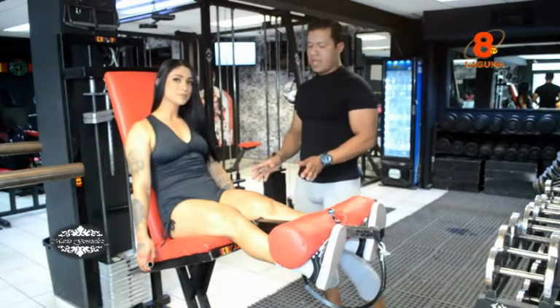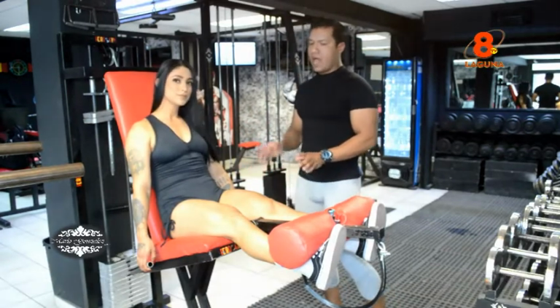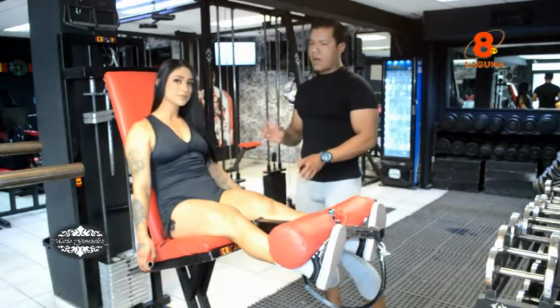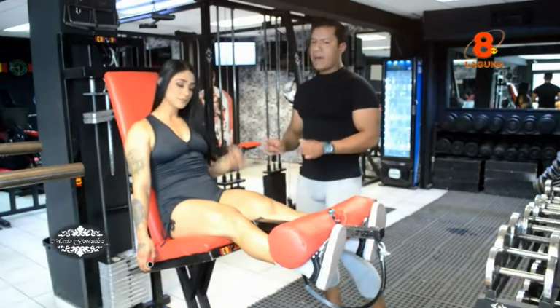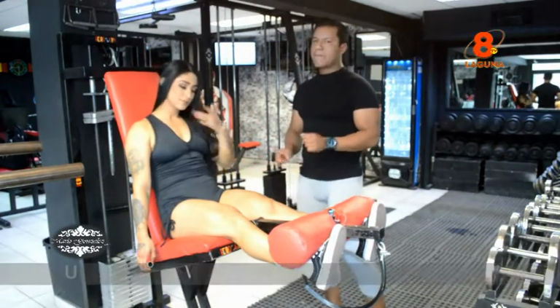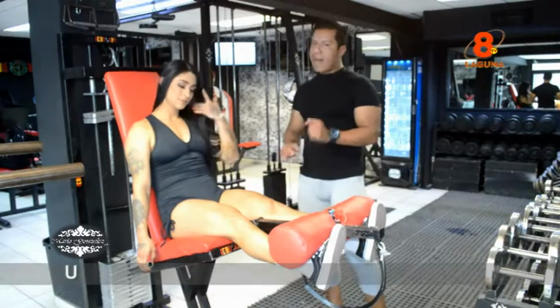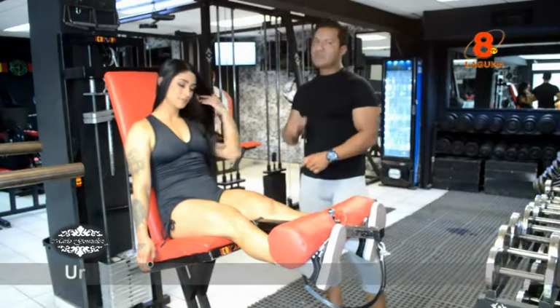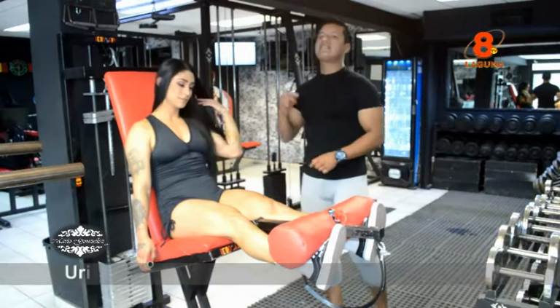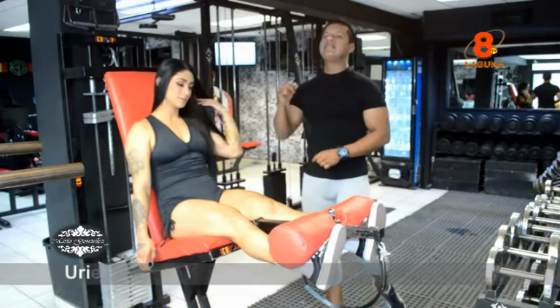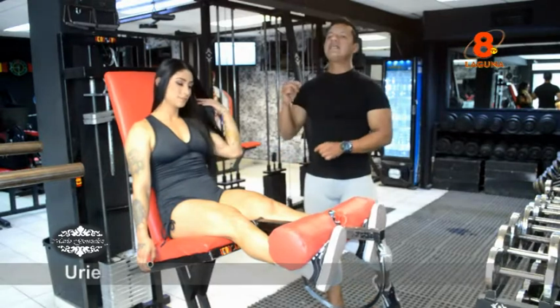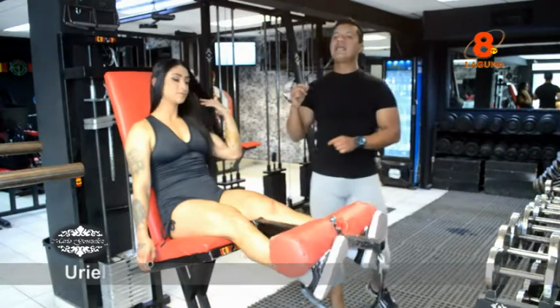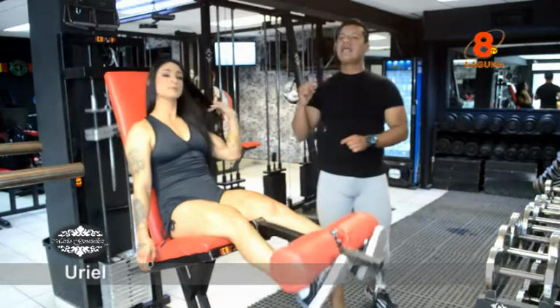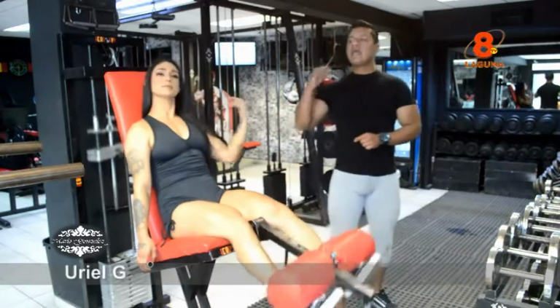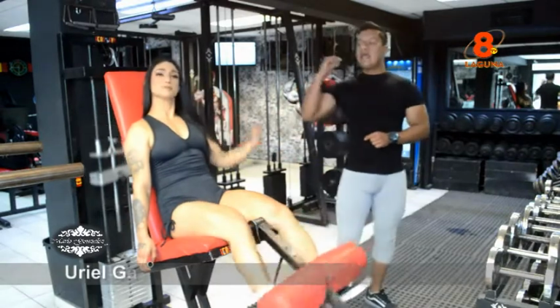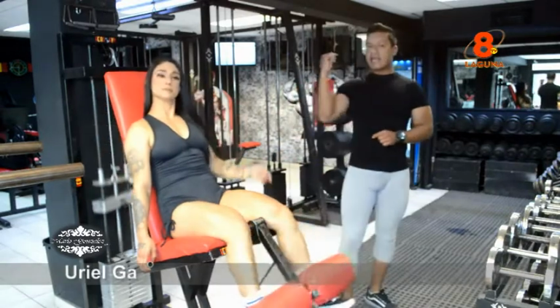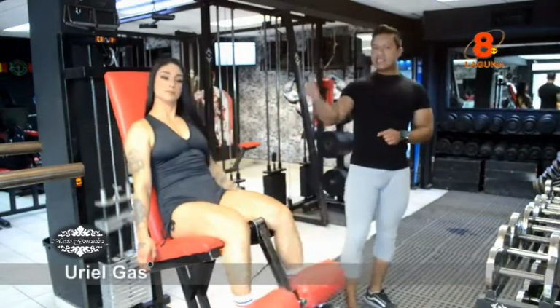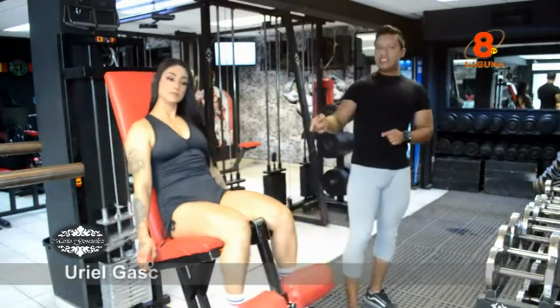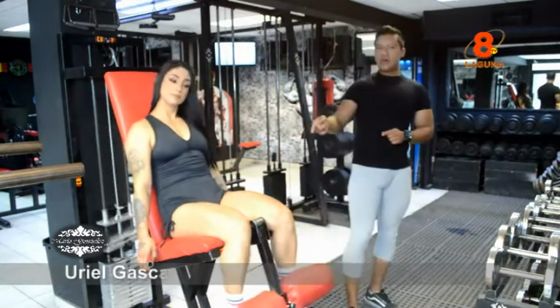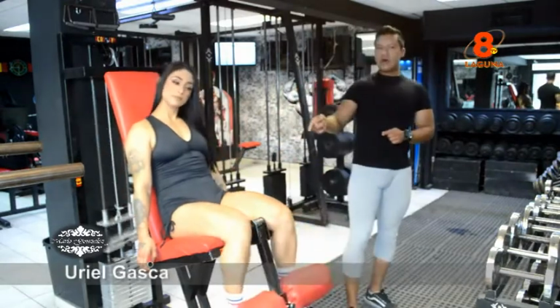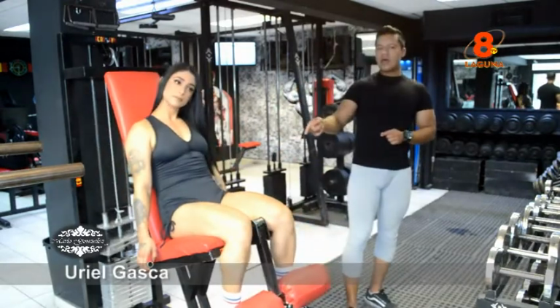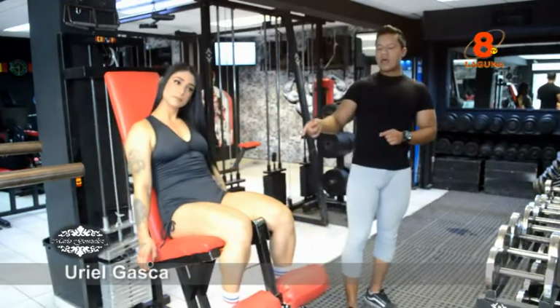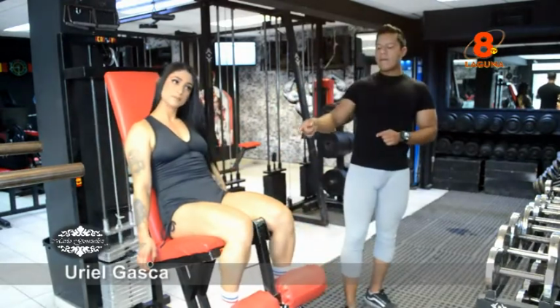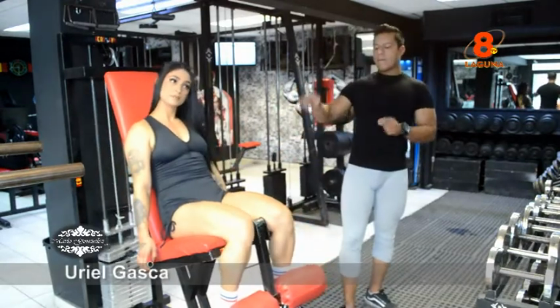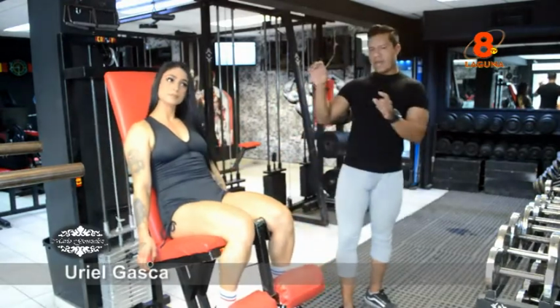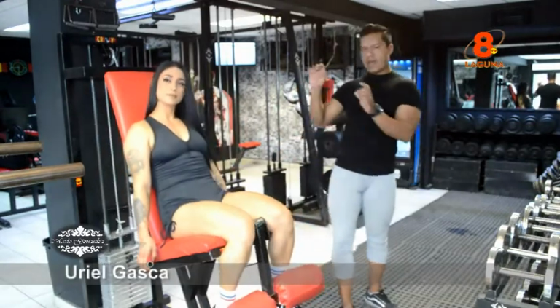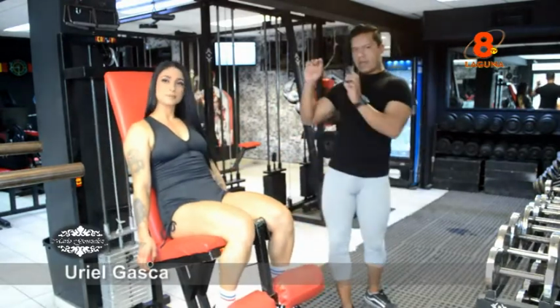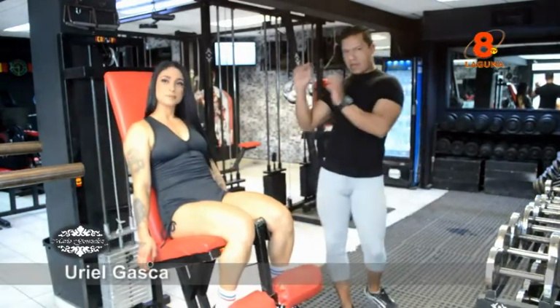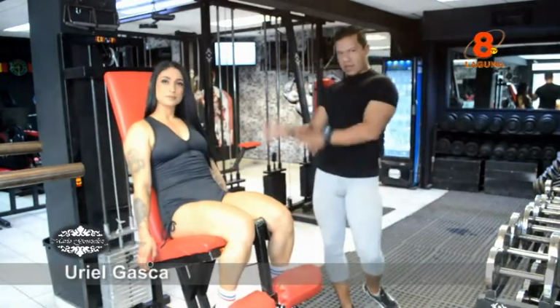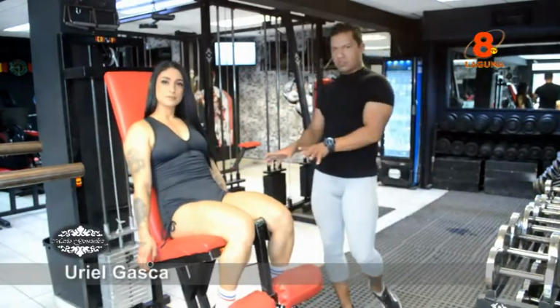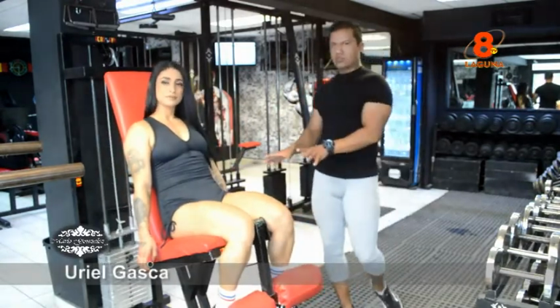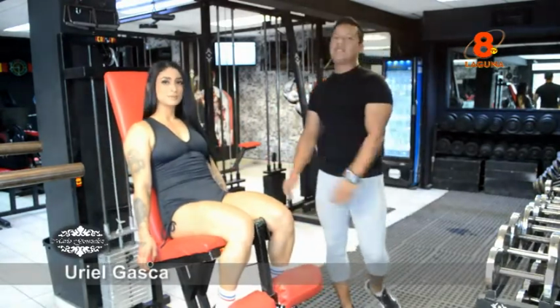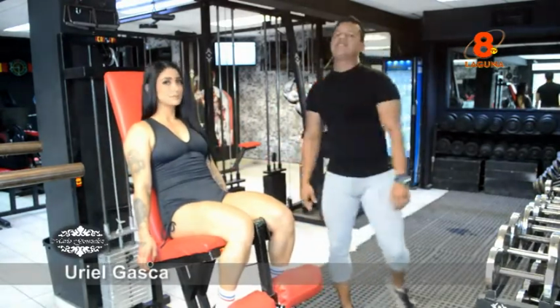Ahora vamos al siguiente ejercicio para nuestros cuádriceps.